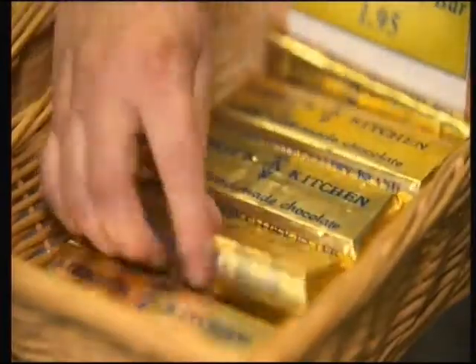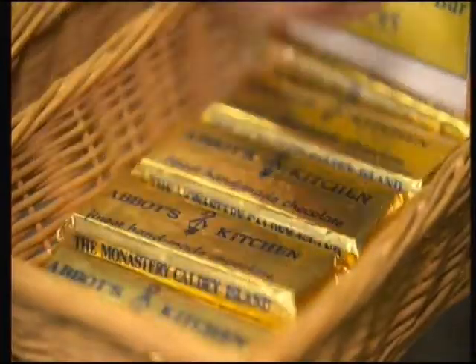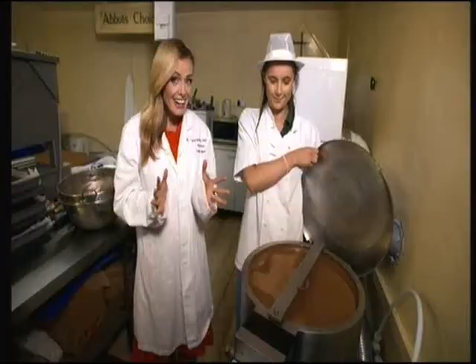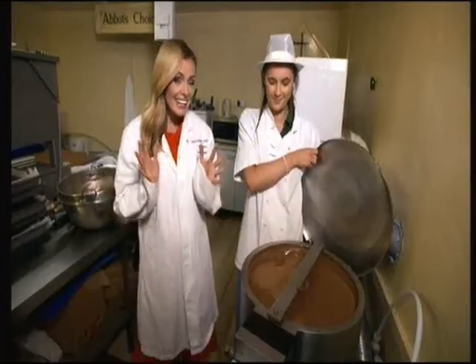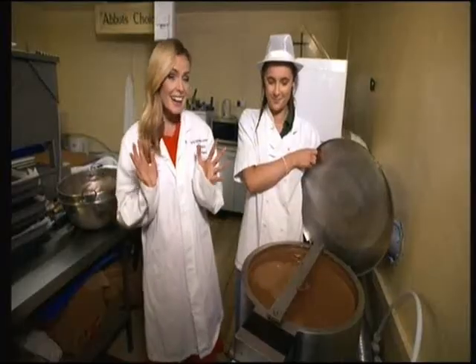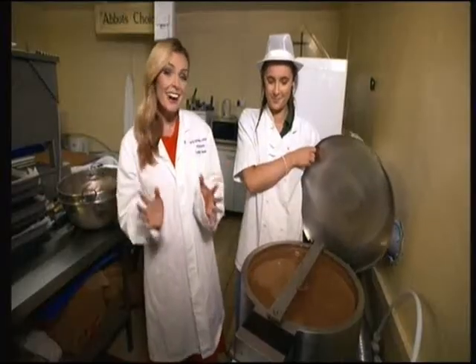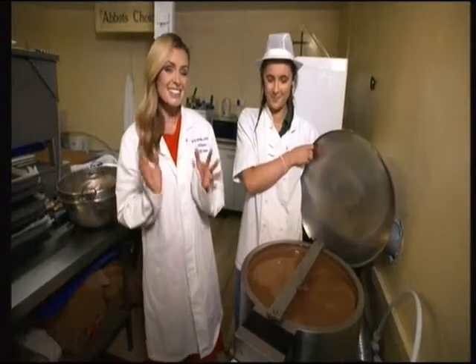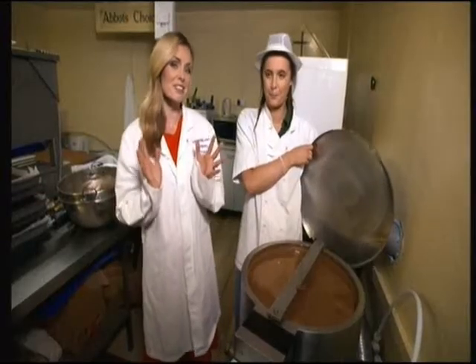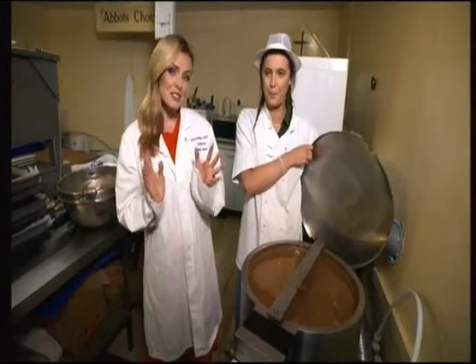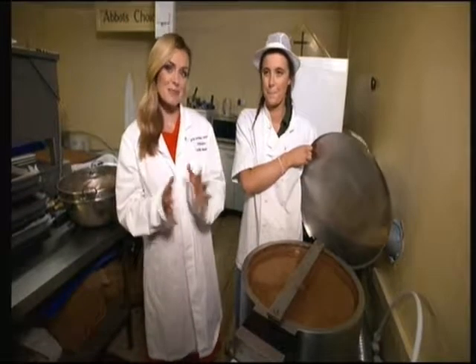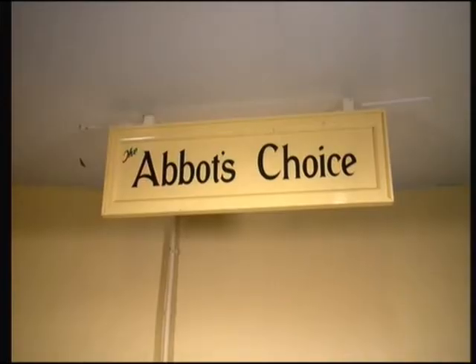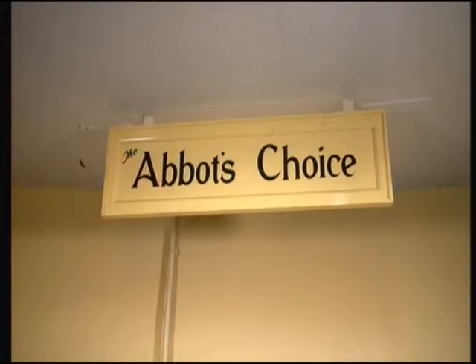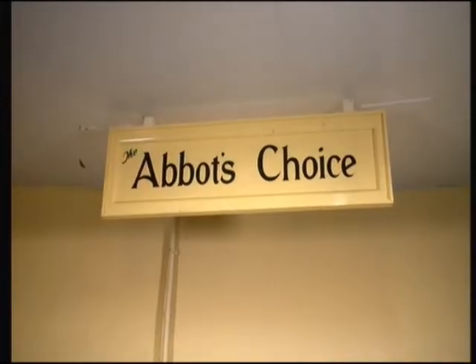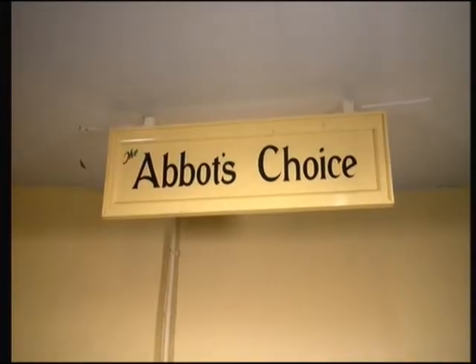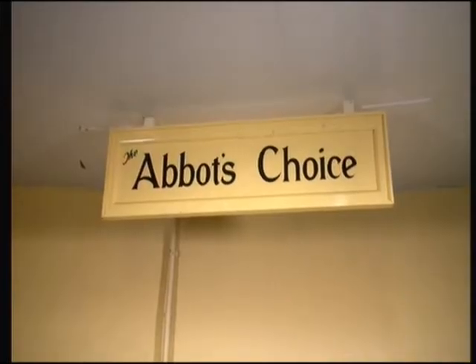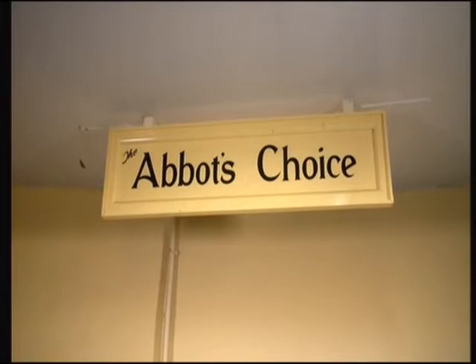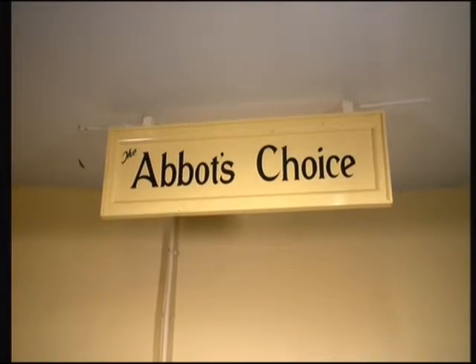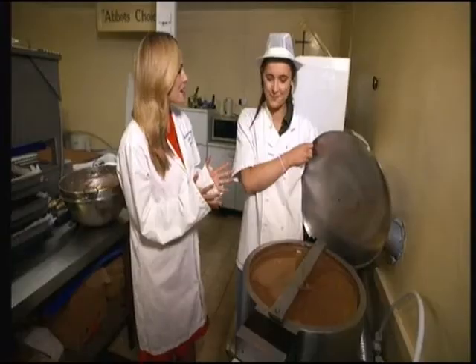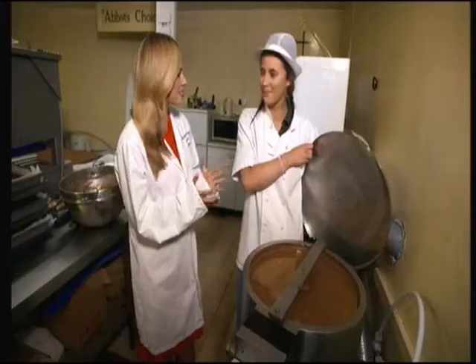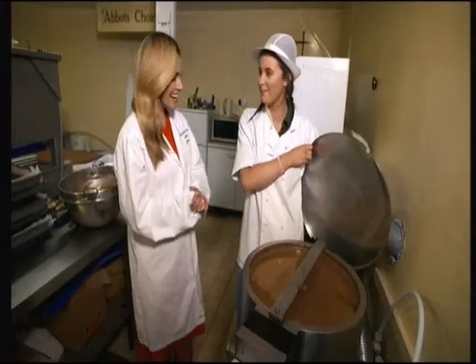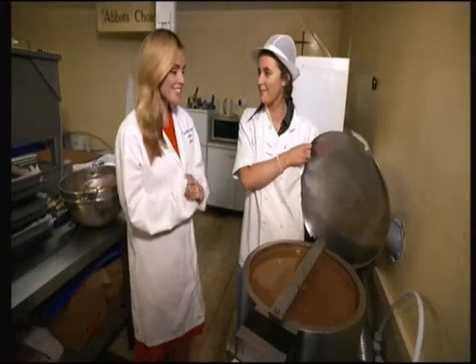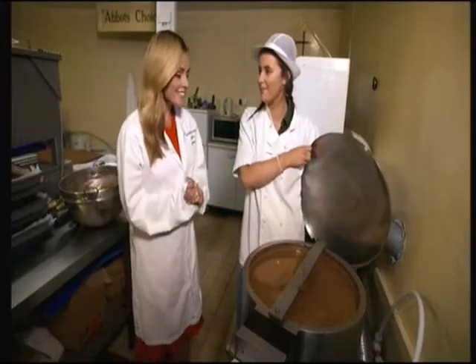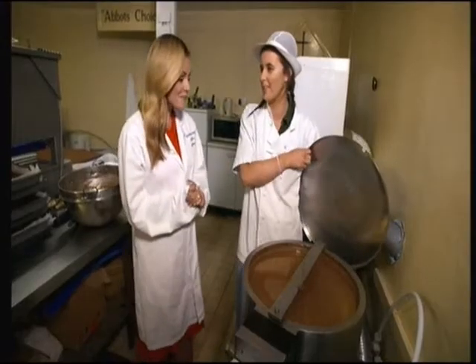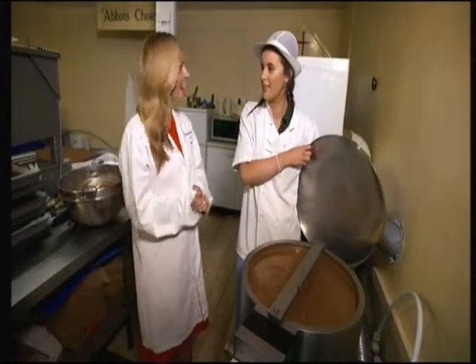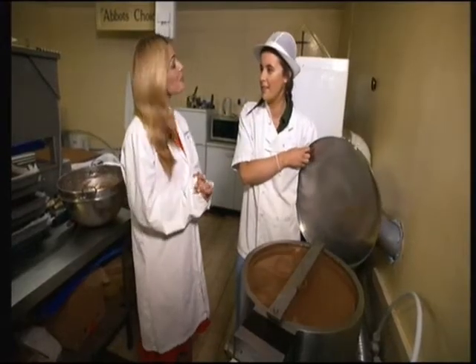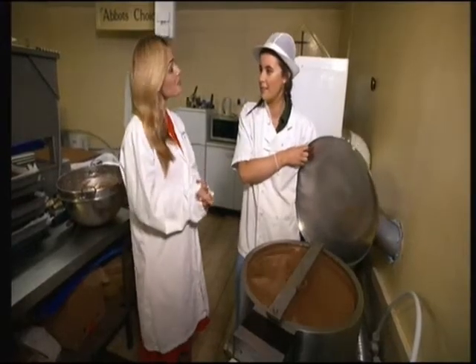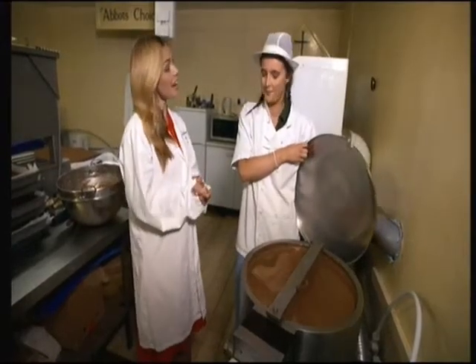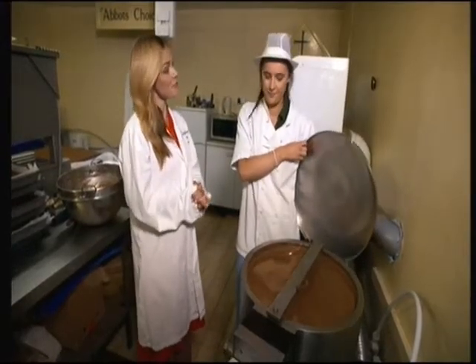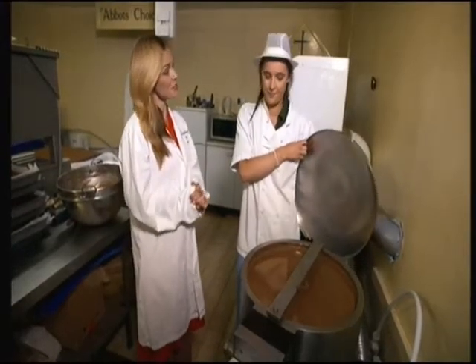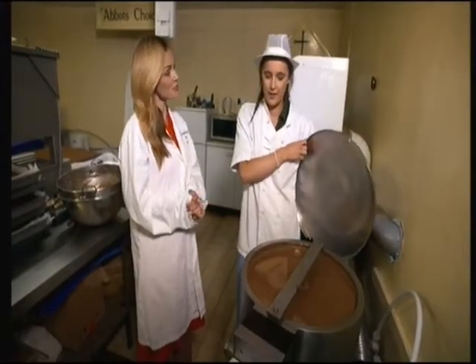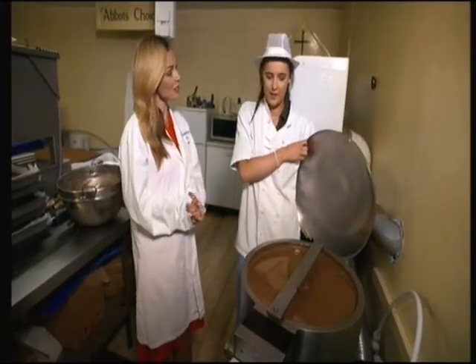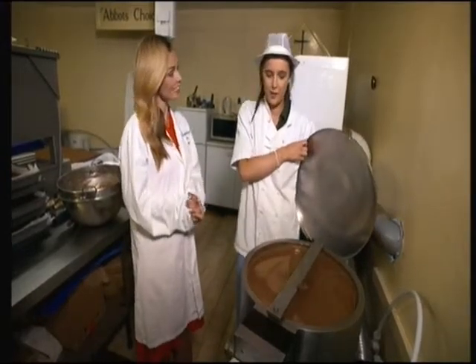Here we are in the heart of the chocolate-making business on the island. I'm here with Jade. Jade, tell me, how do you make Abbott's Choice Chocolate?